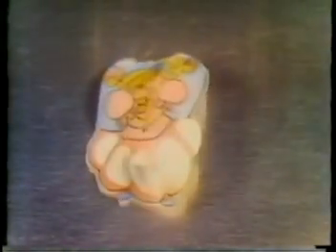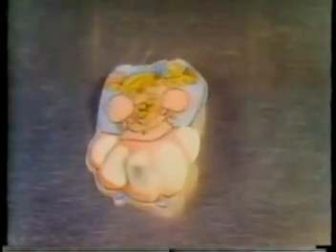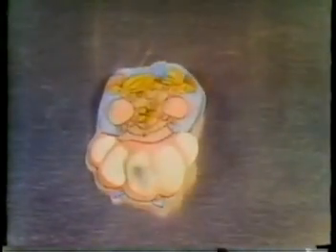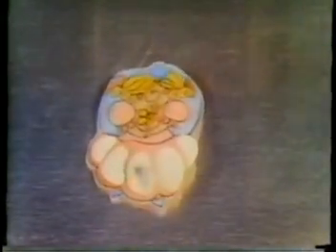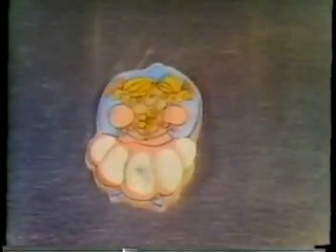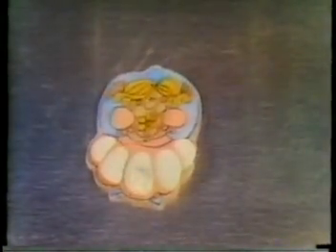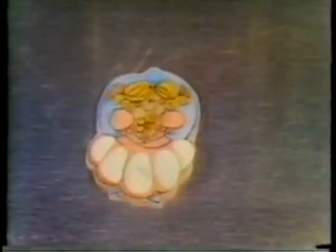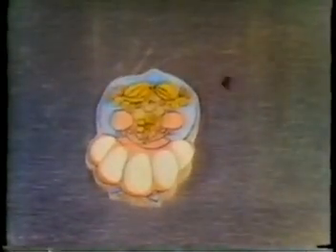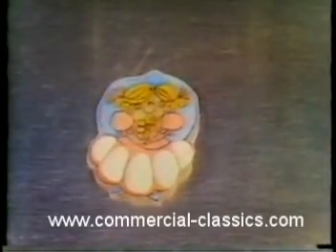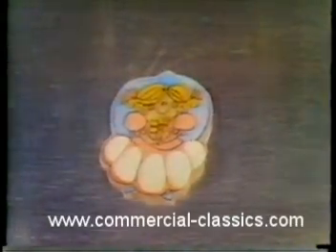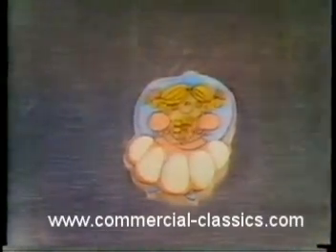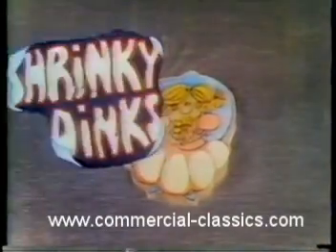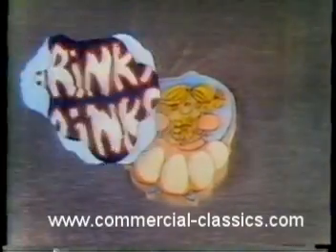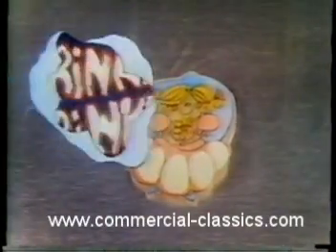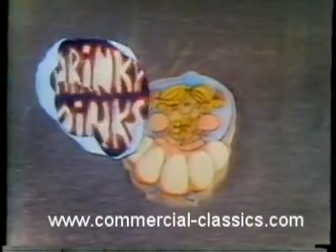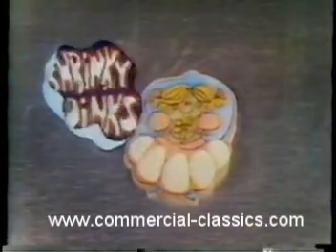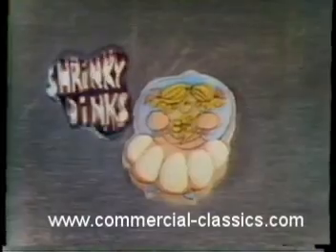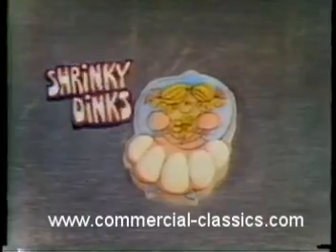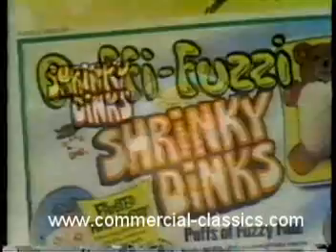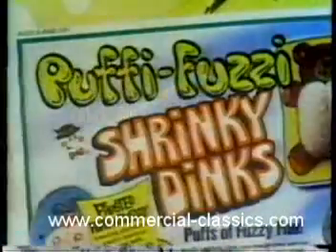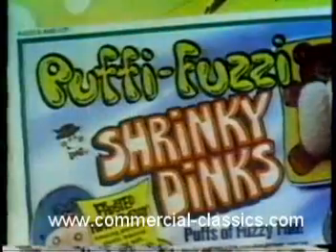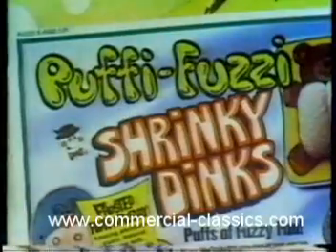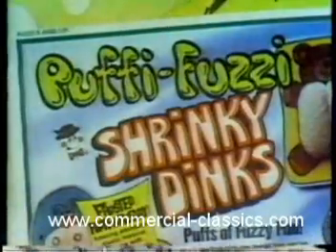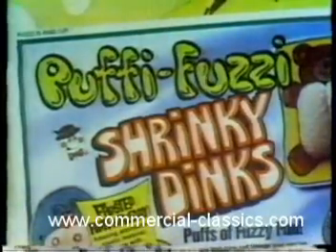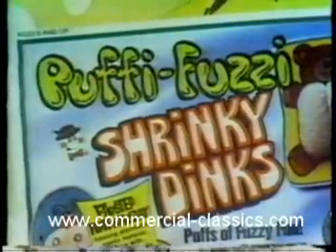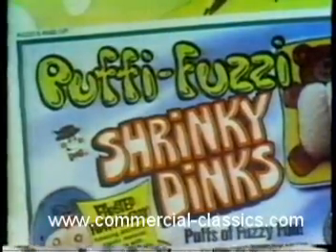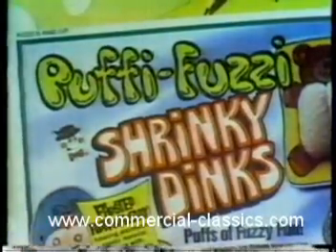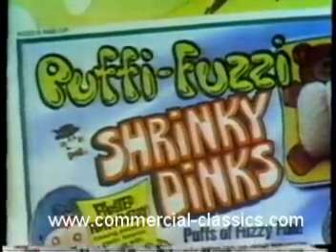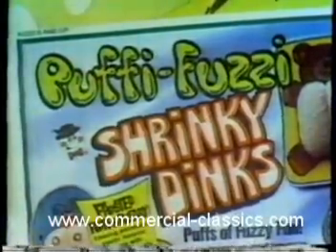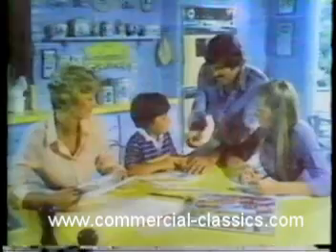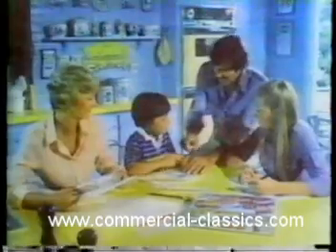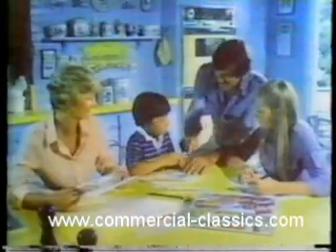Watch. Wow. It's a Shrinky Dink shrinking. It's puffing. Puffy, fuzzy Shrinky Dinks. Shrink and puff.